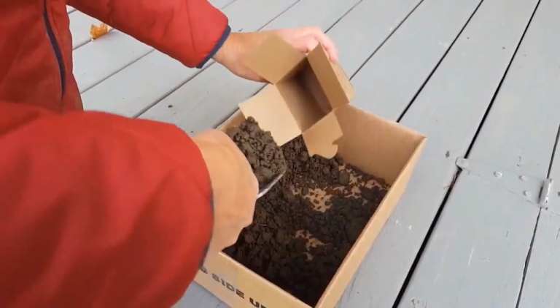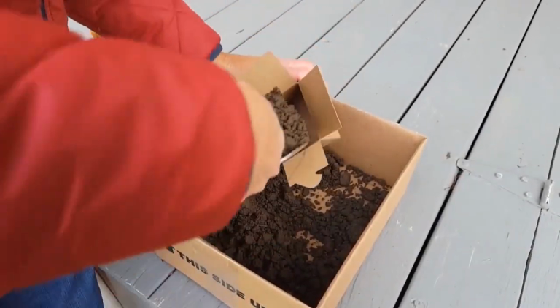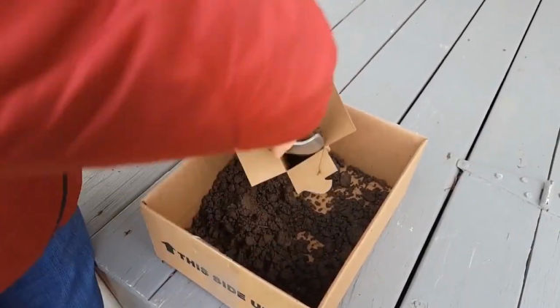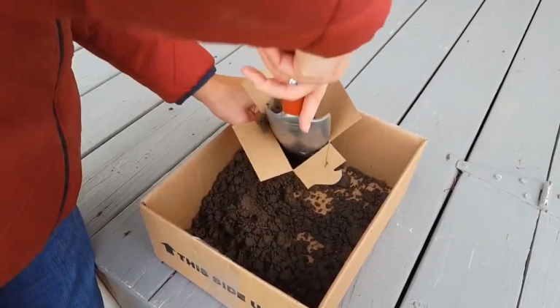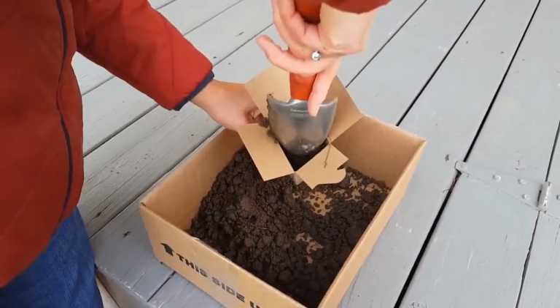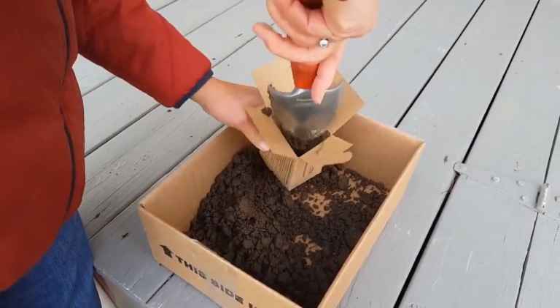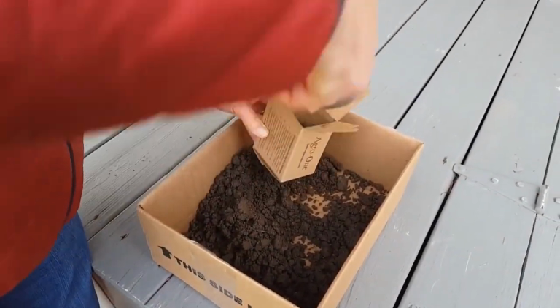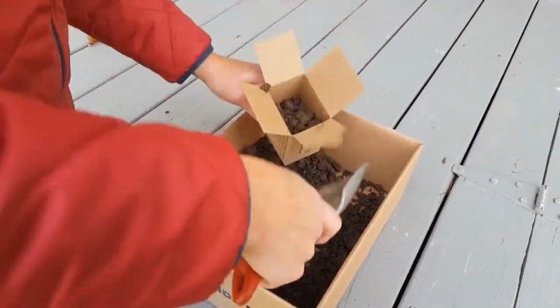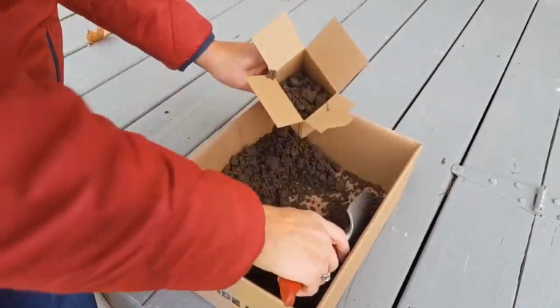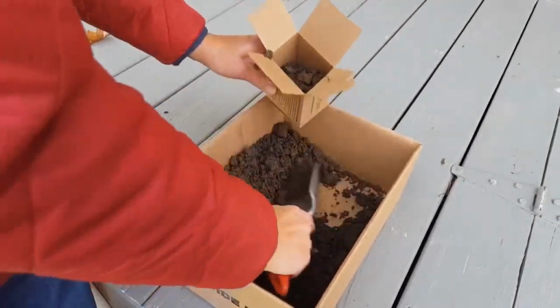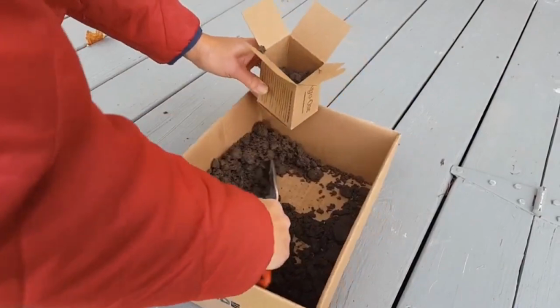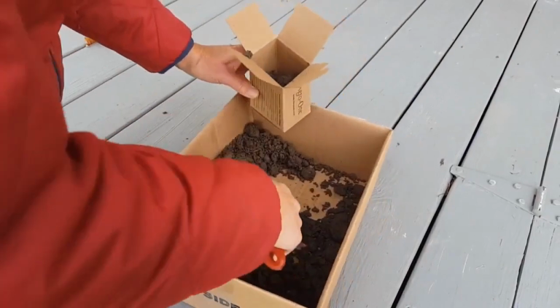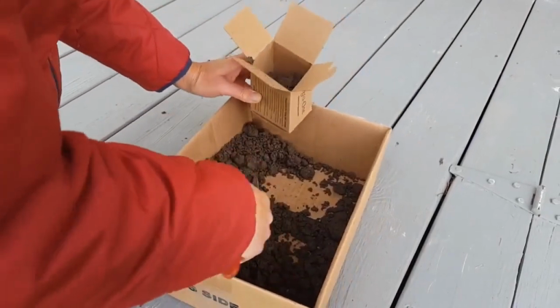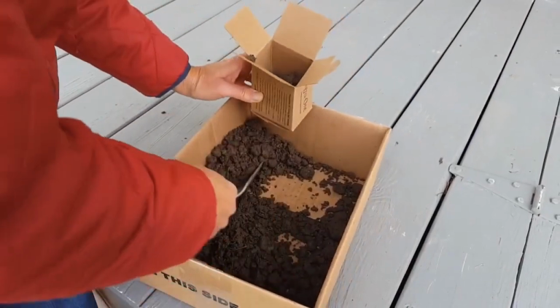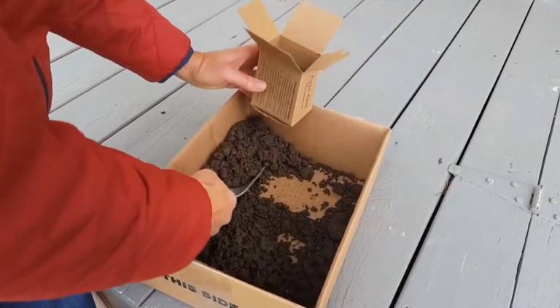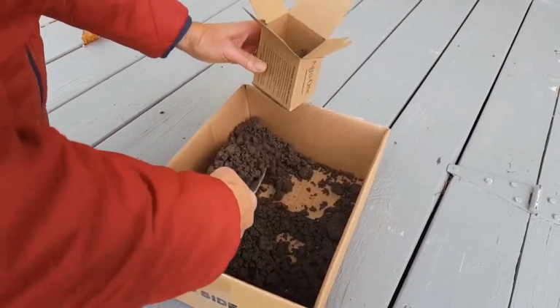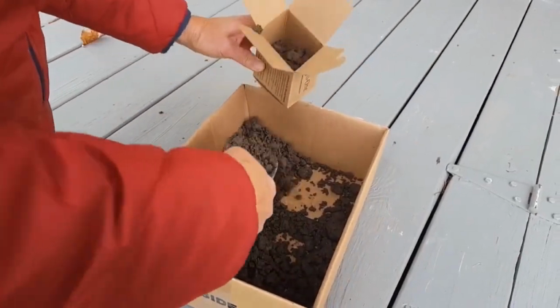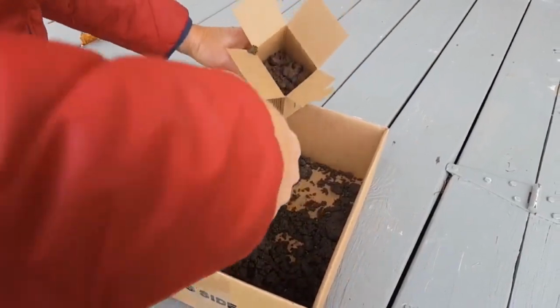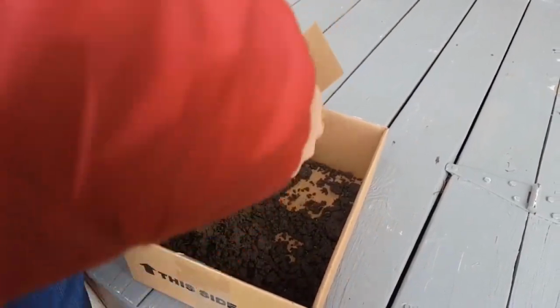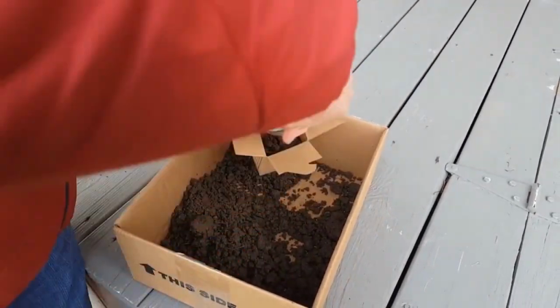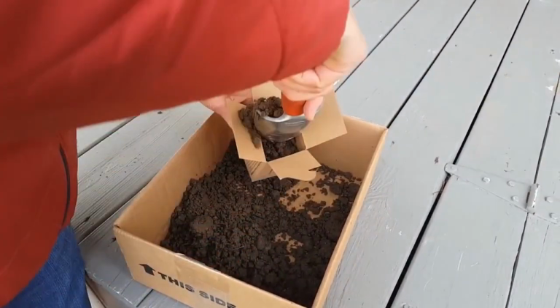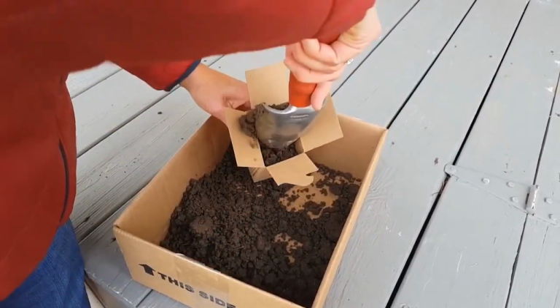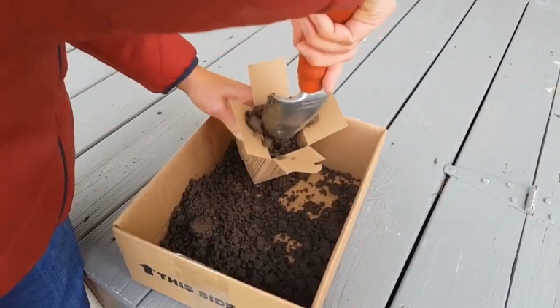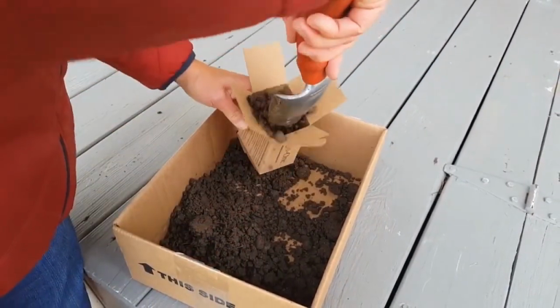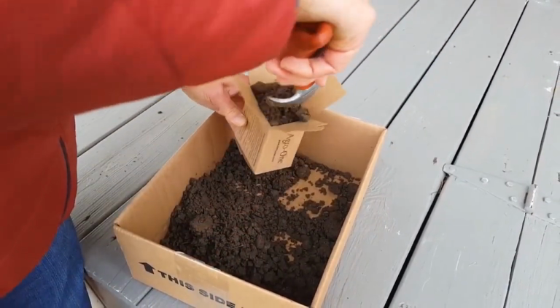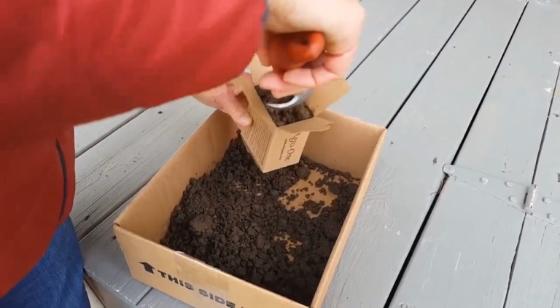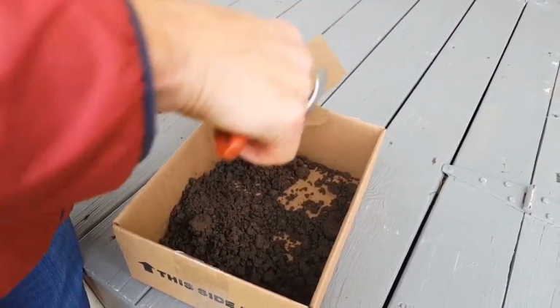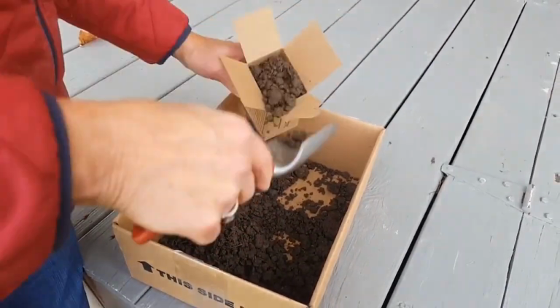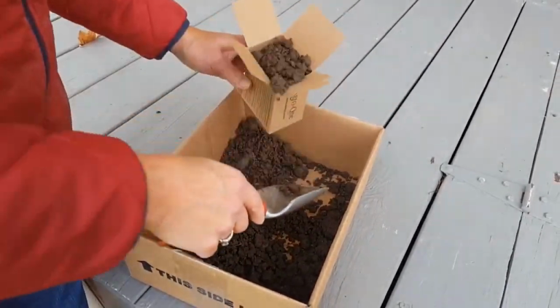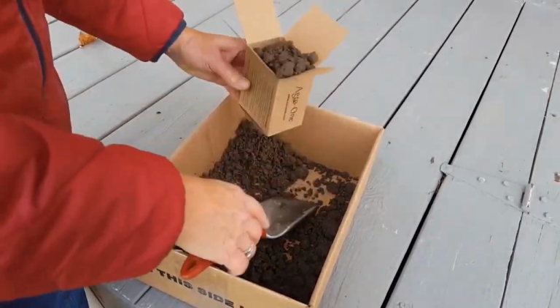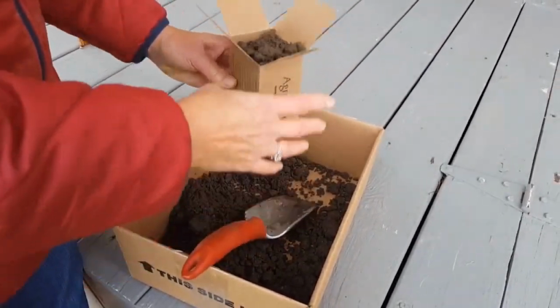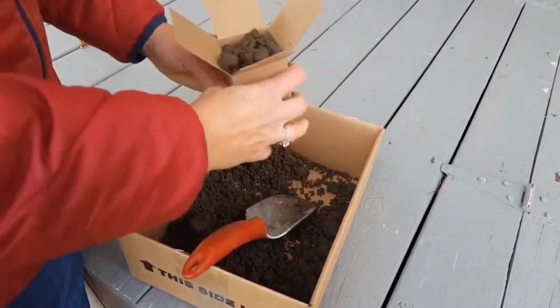Fill the cardboard sample box to the top with your soil. Do not line the box with any kind of plastic.